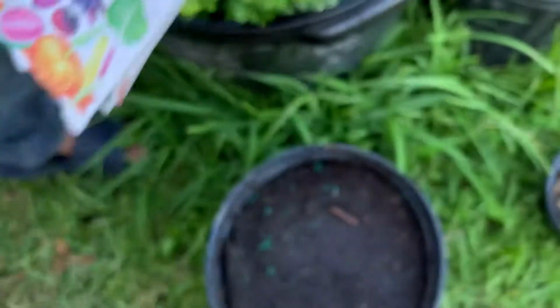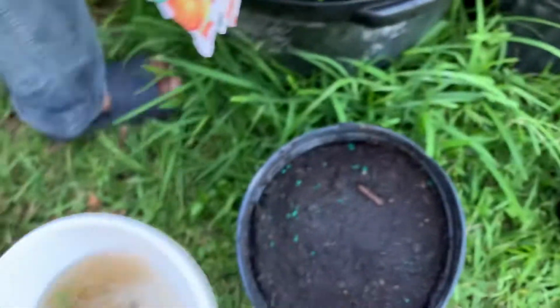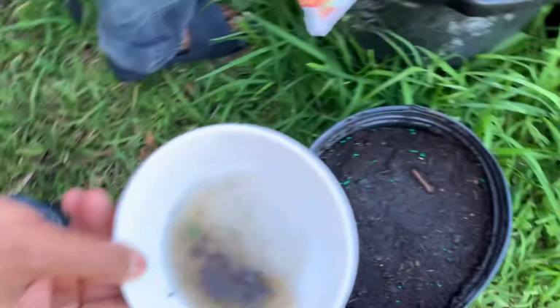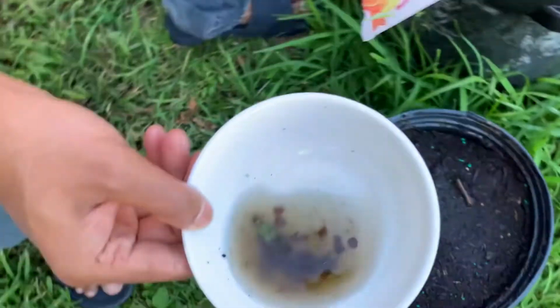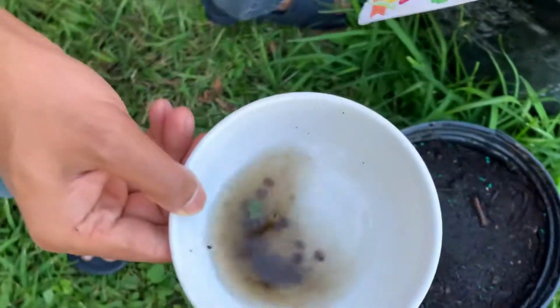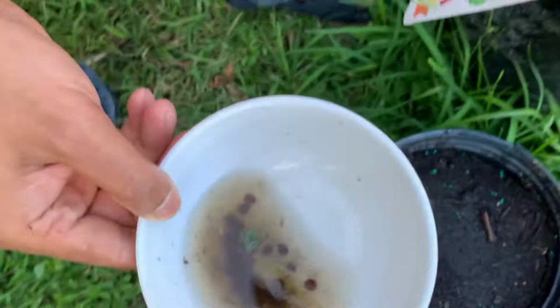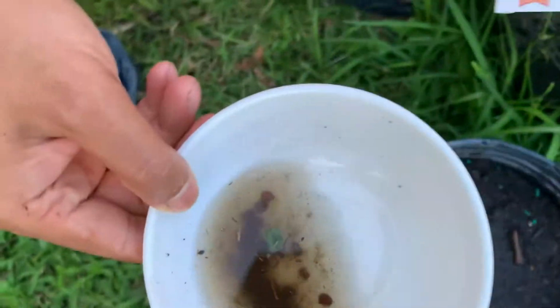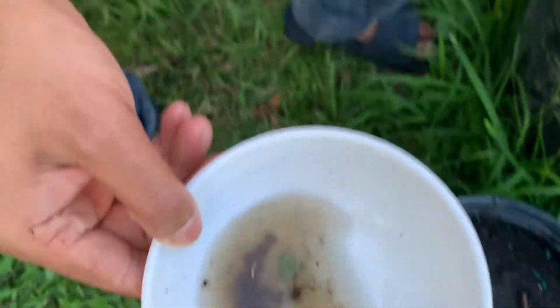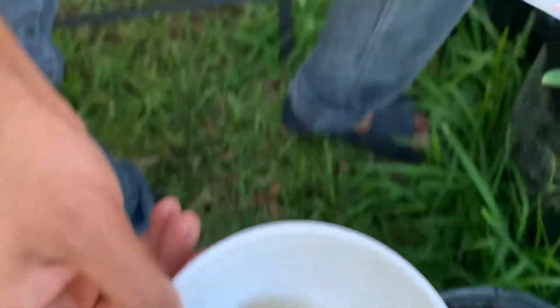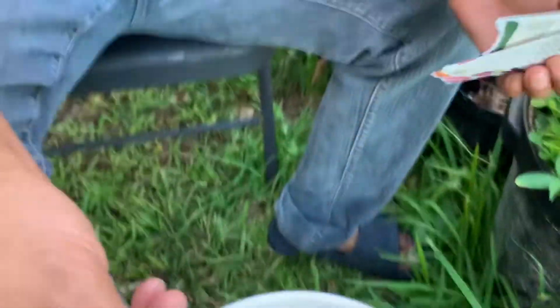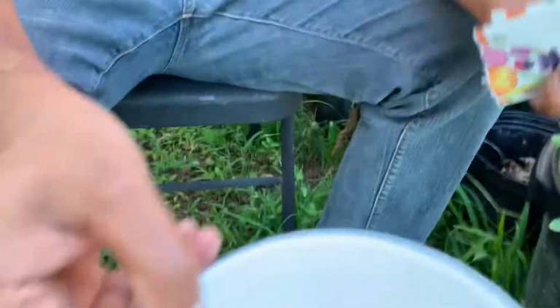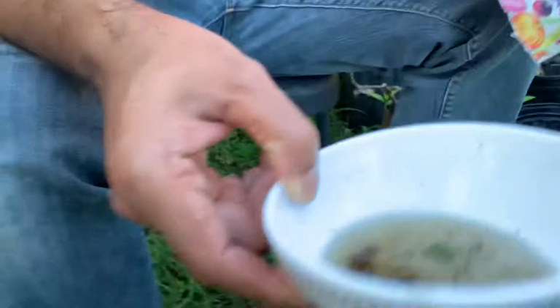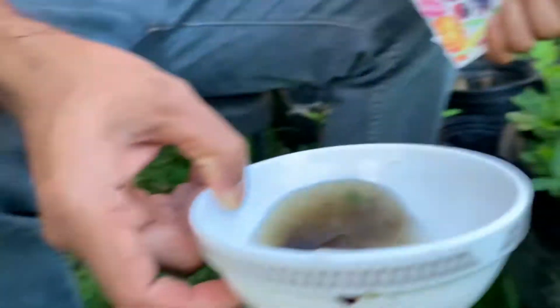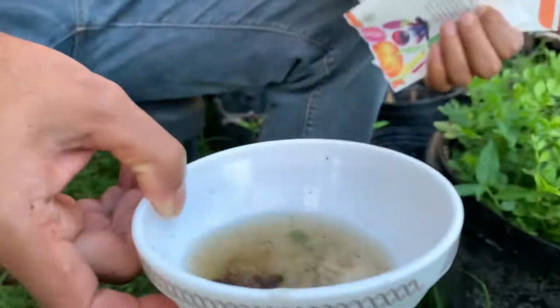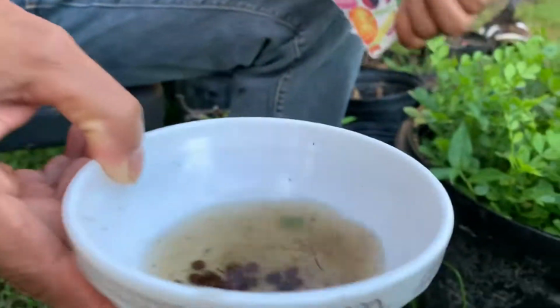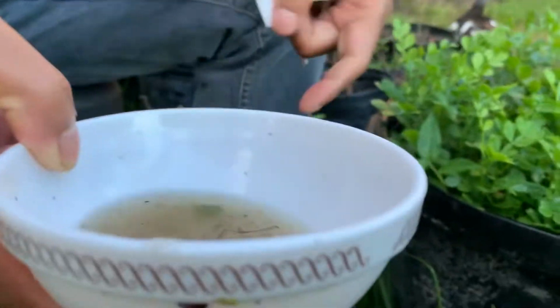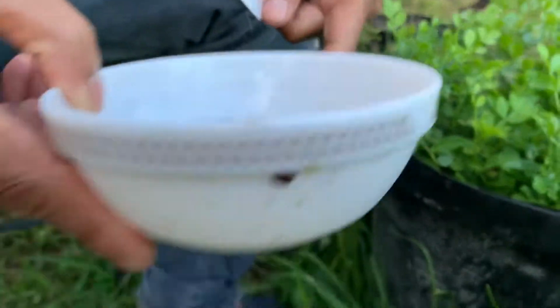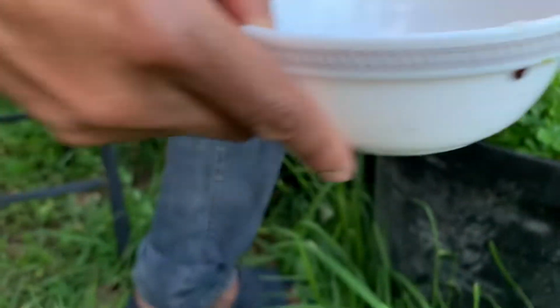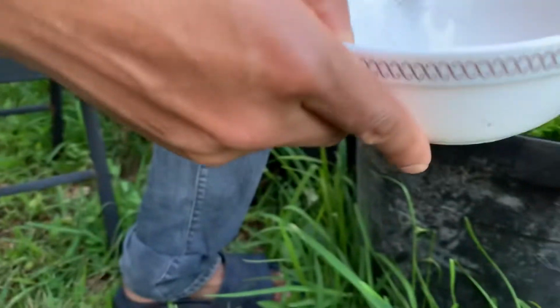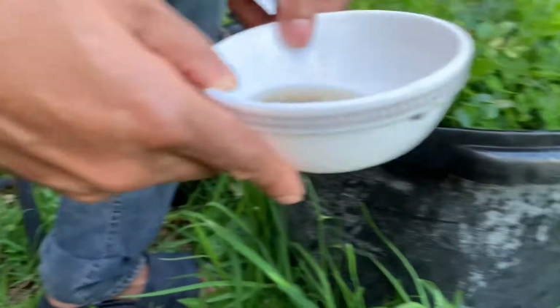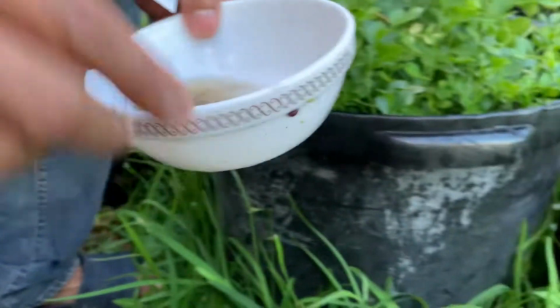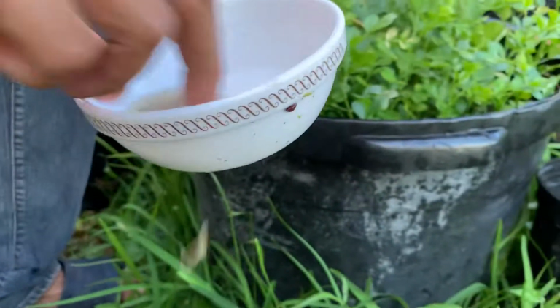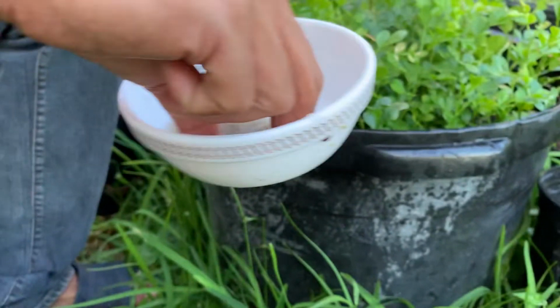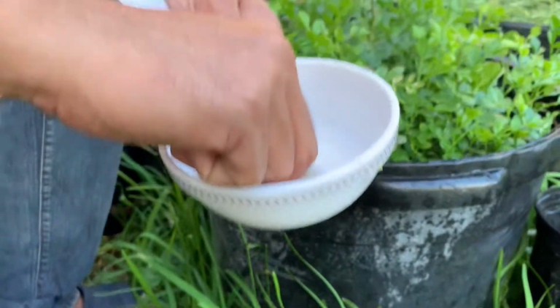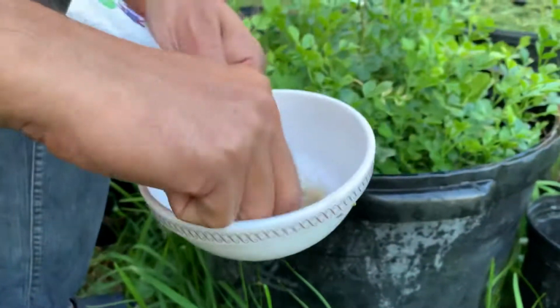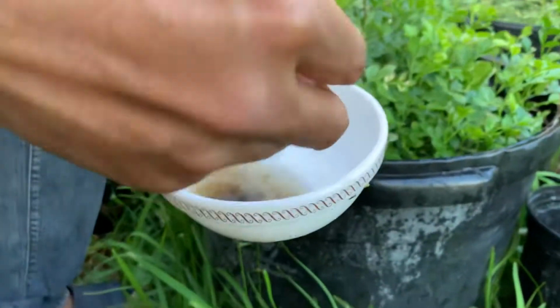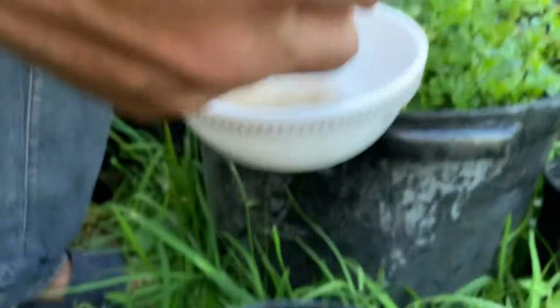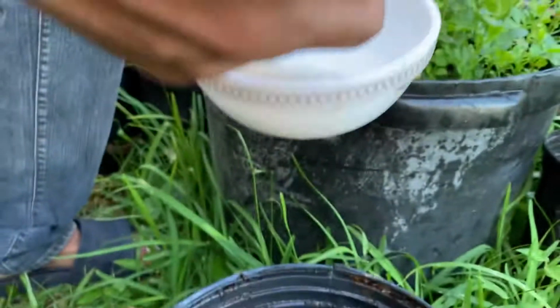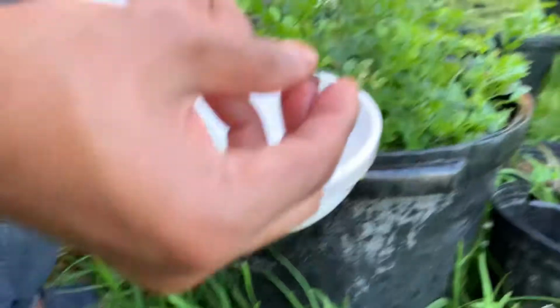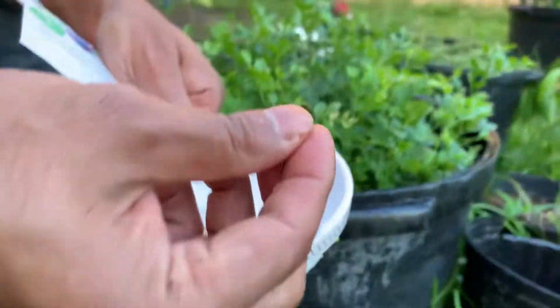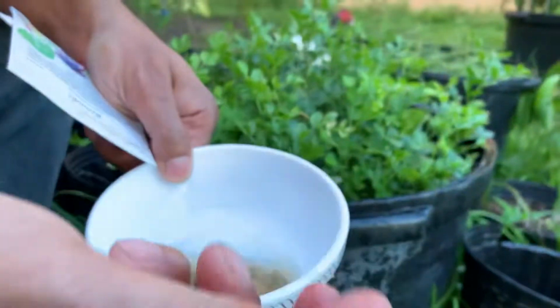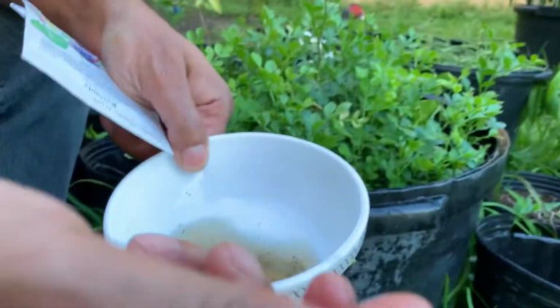I ordered like four packs for me and for my other friend. It came and it's been soaked. It's very small.